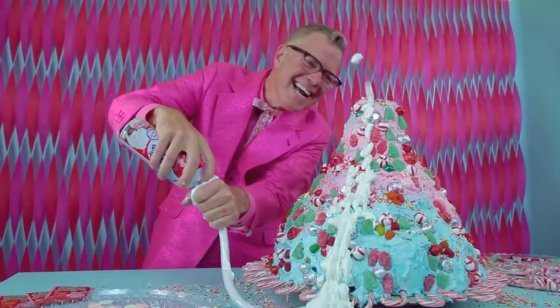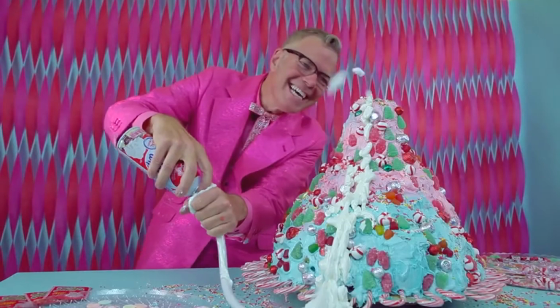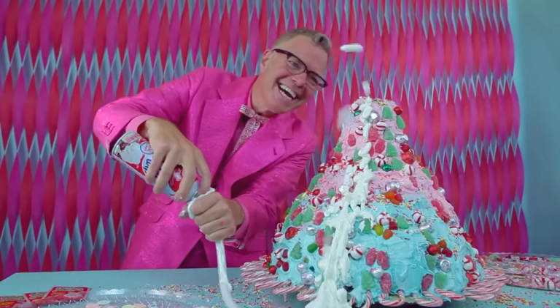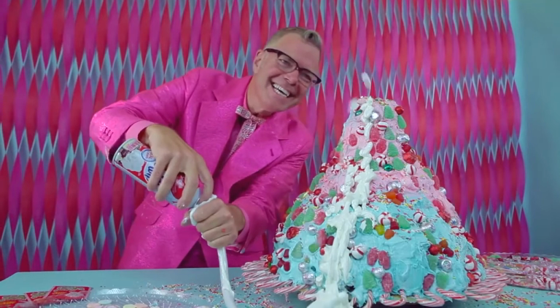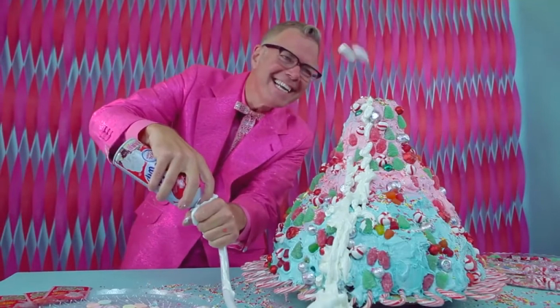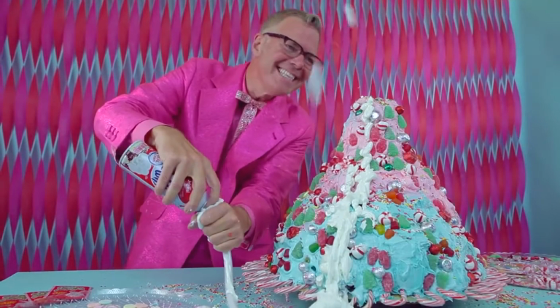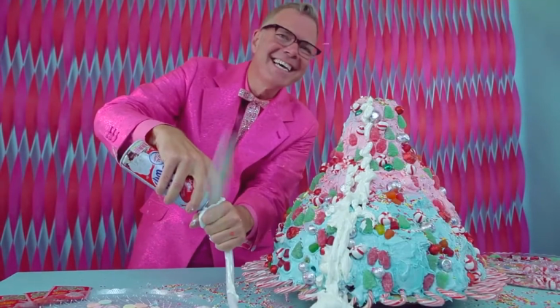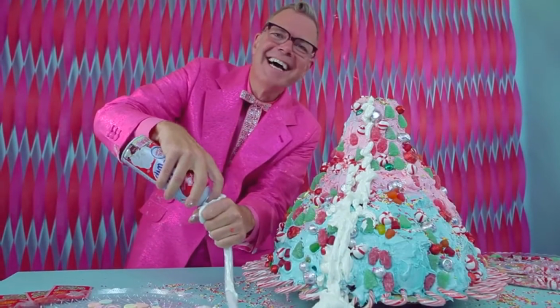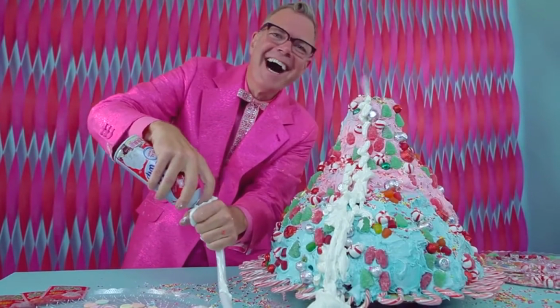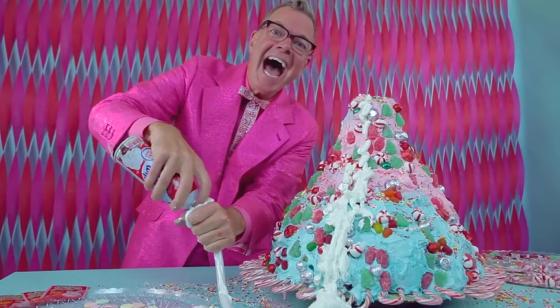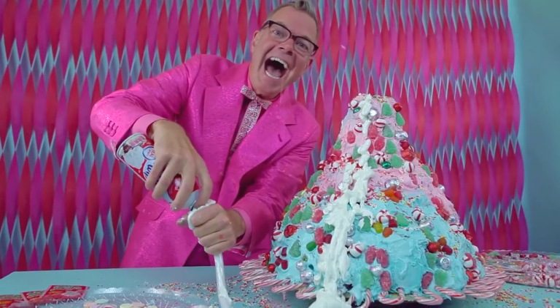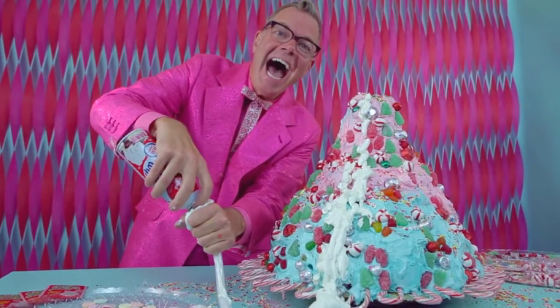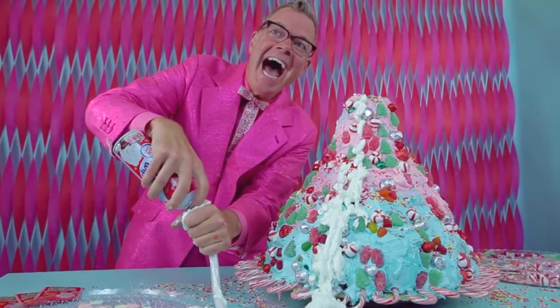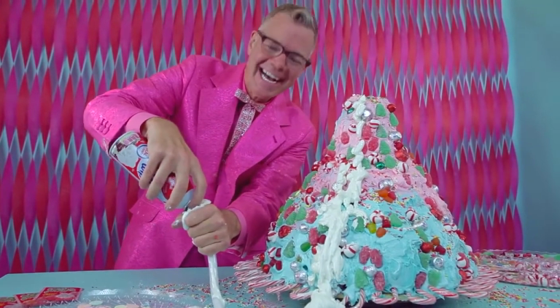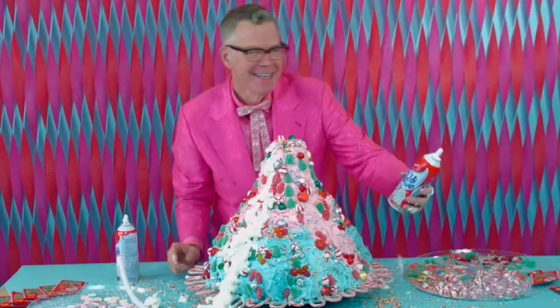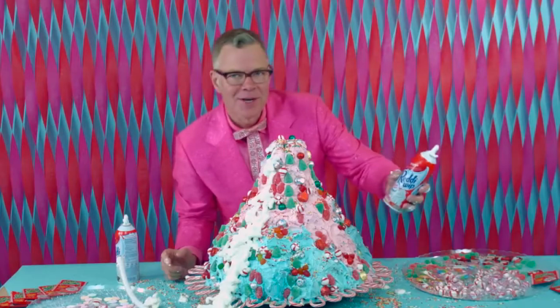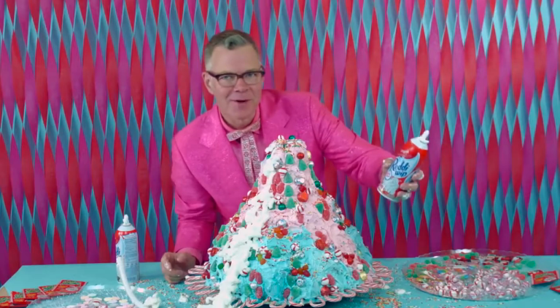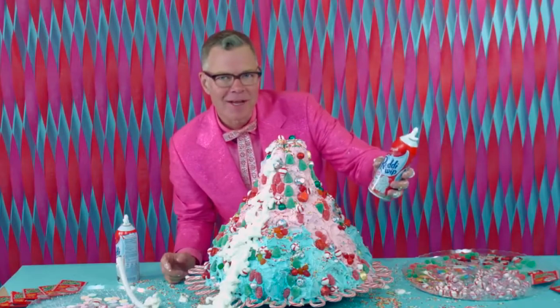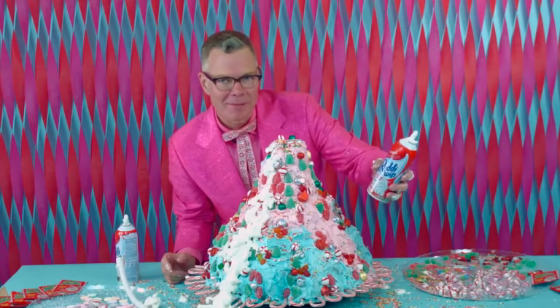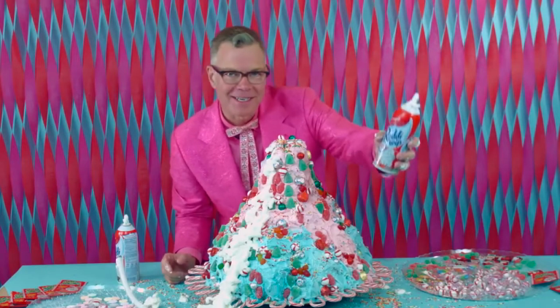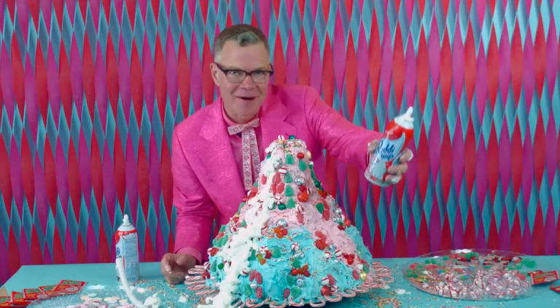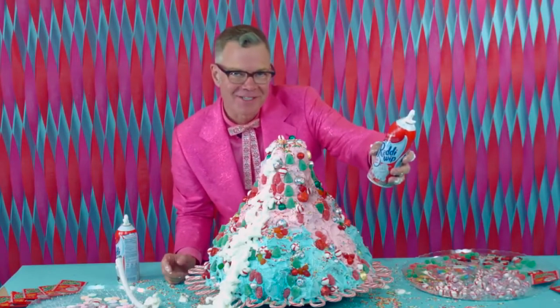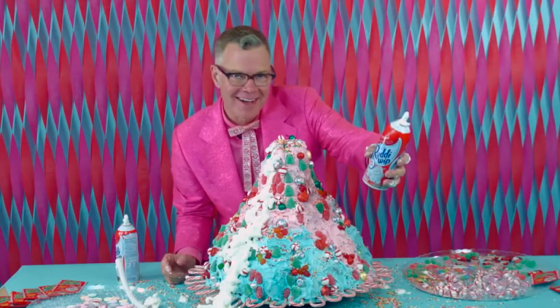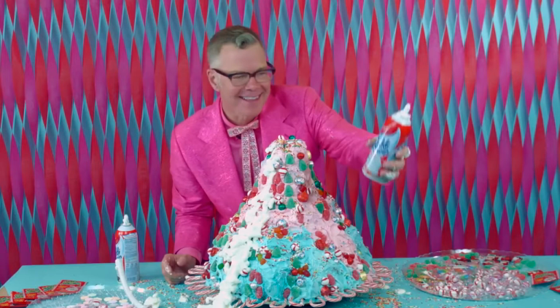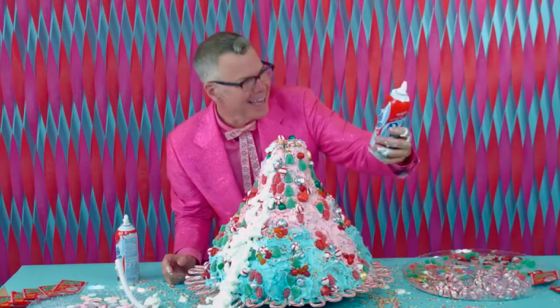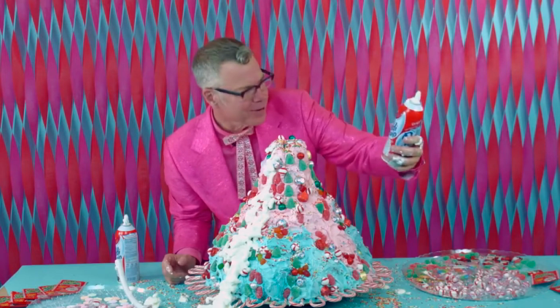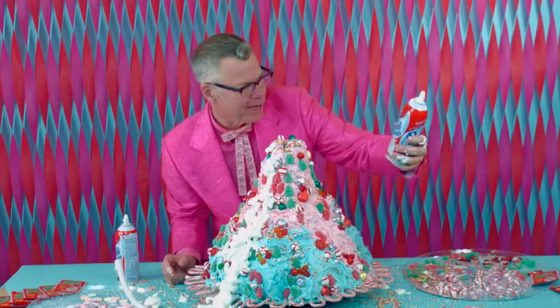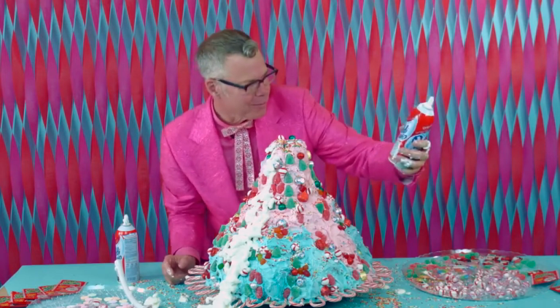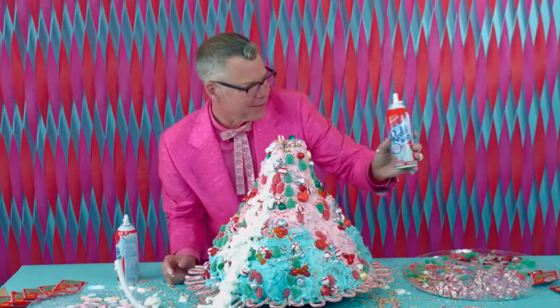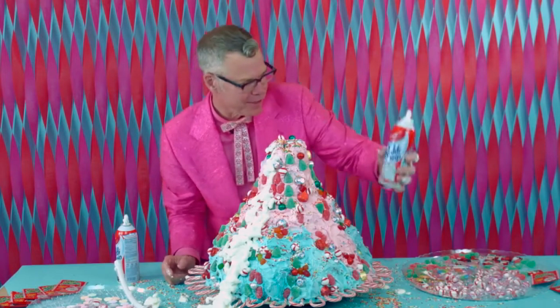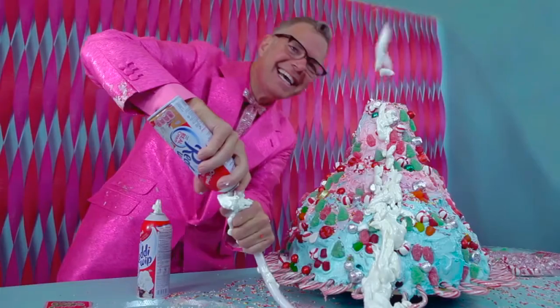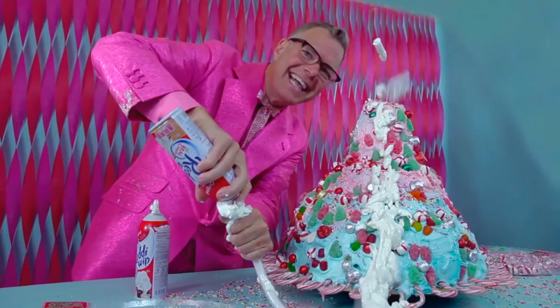I did it! Who knew Reddi Whip could be so much fun? Thank you, Reddi Whip, for such a thrill.